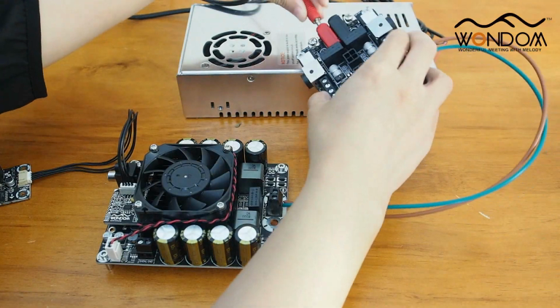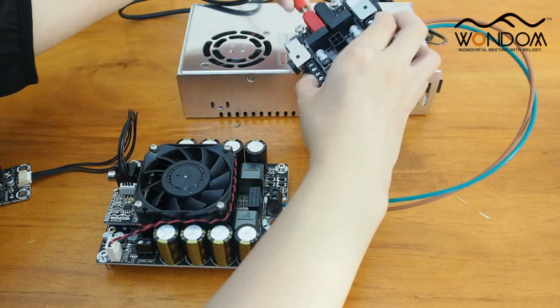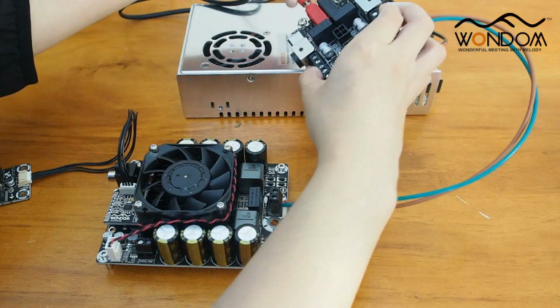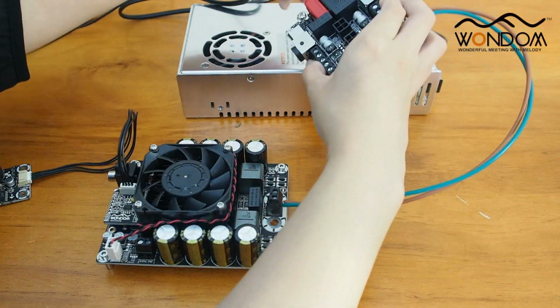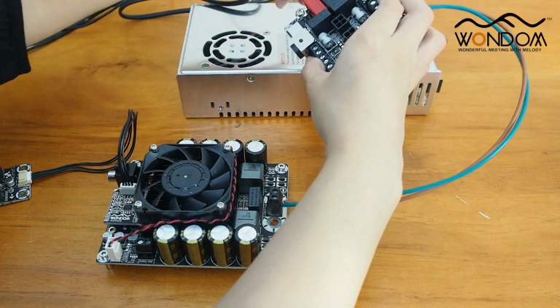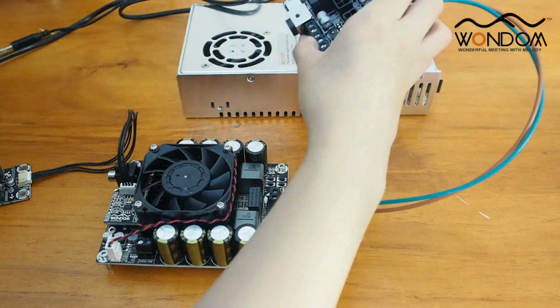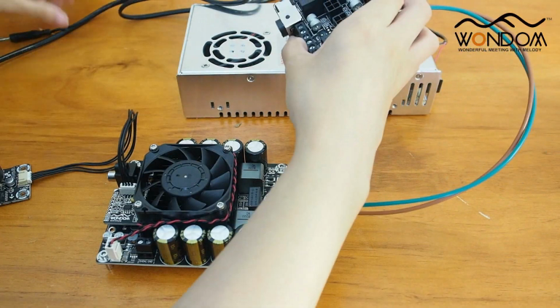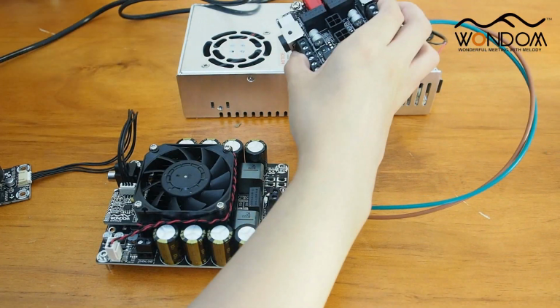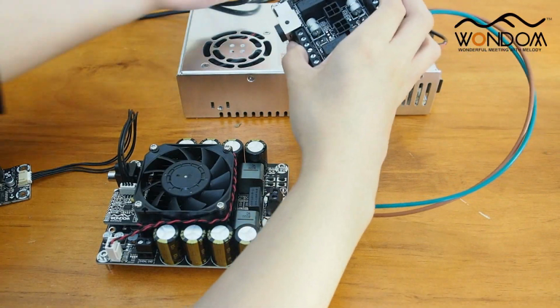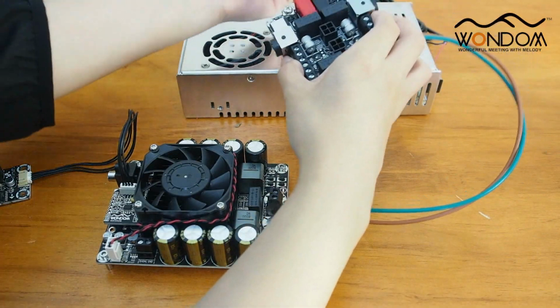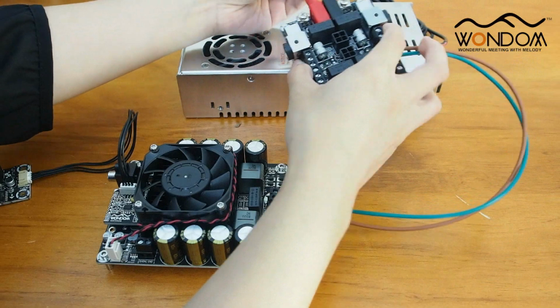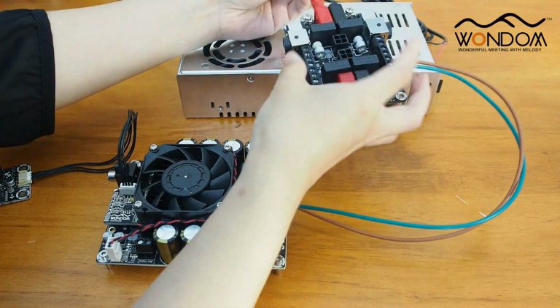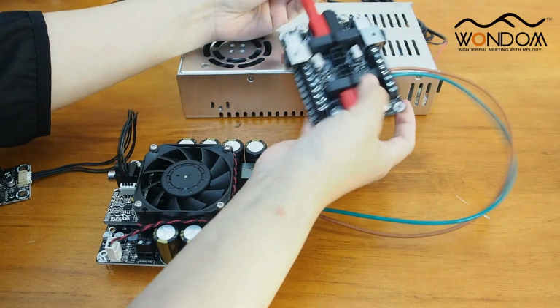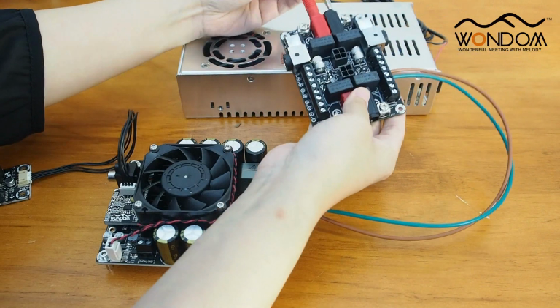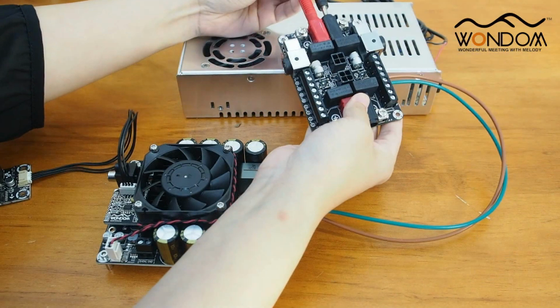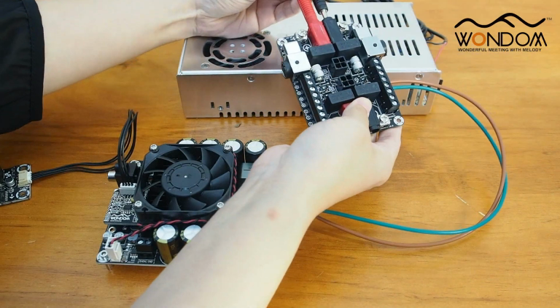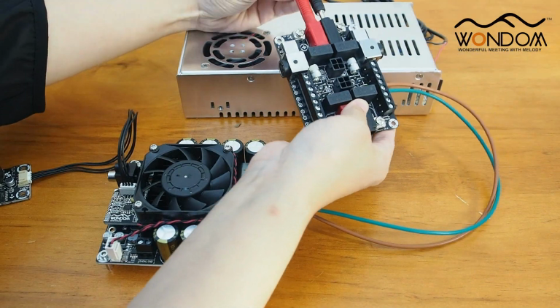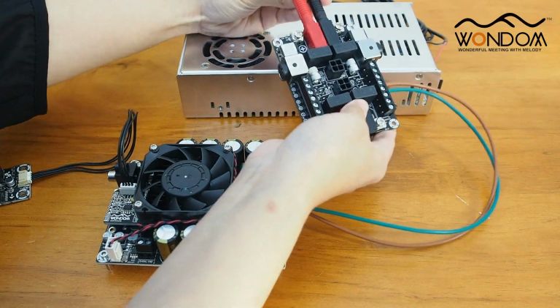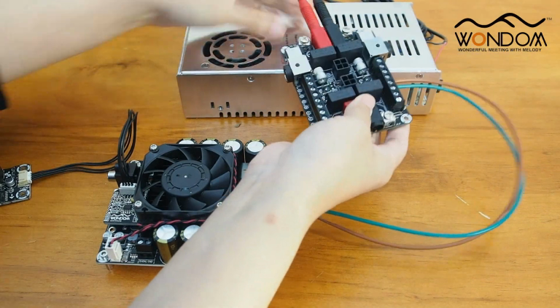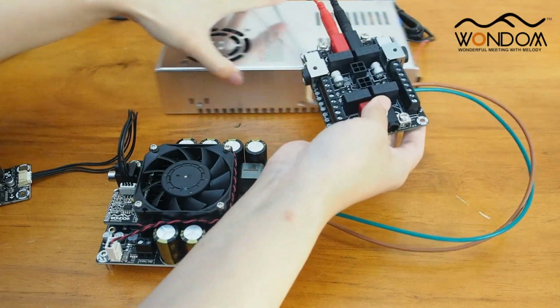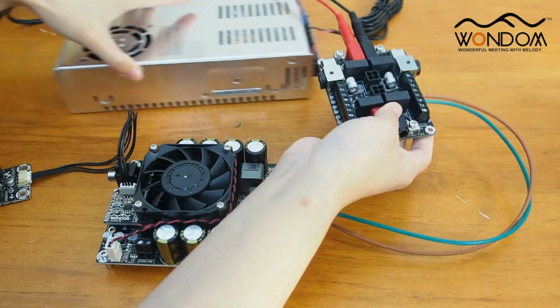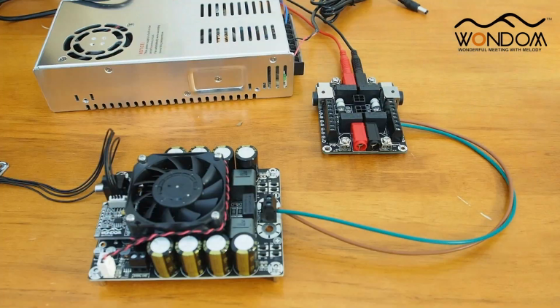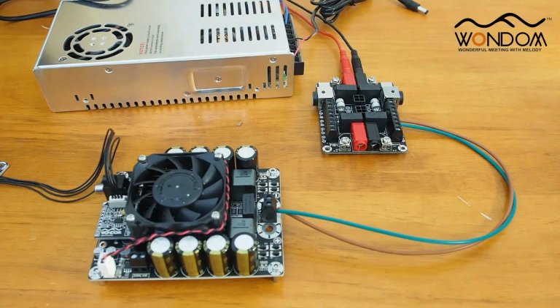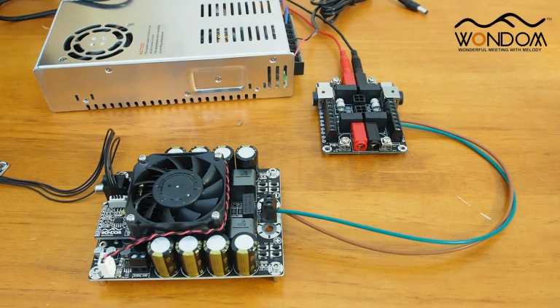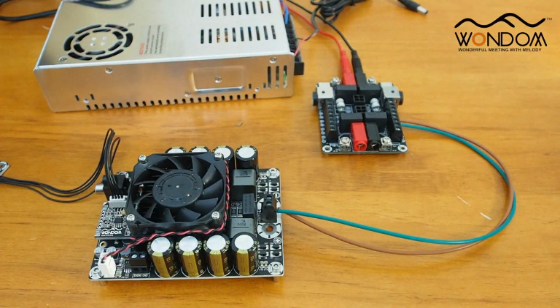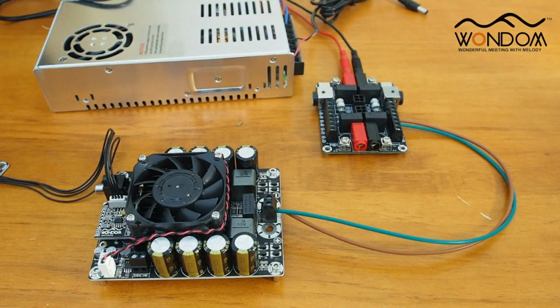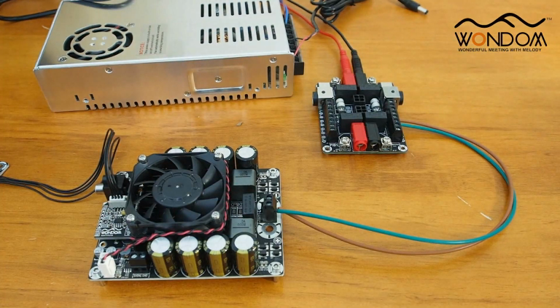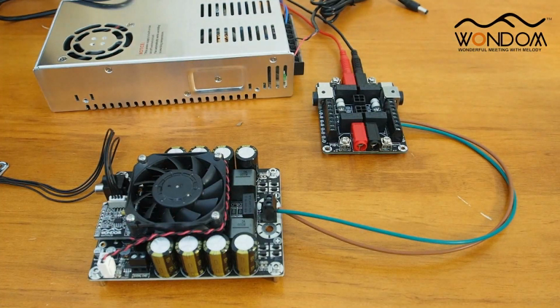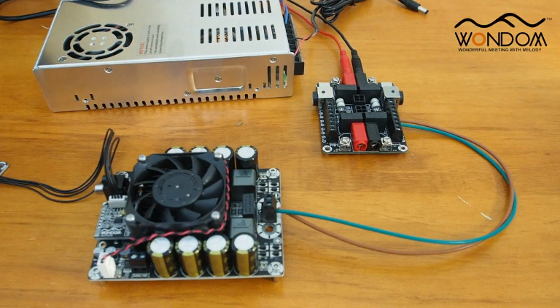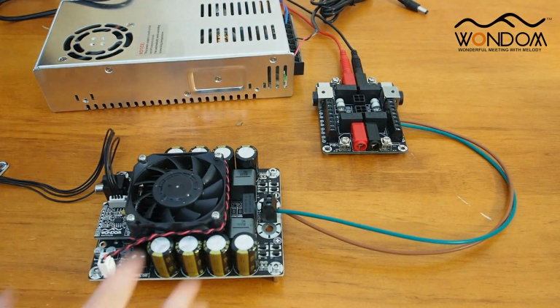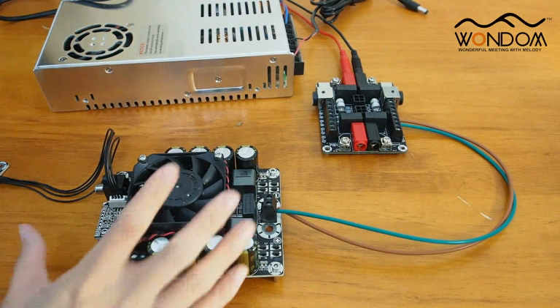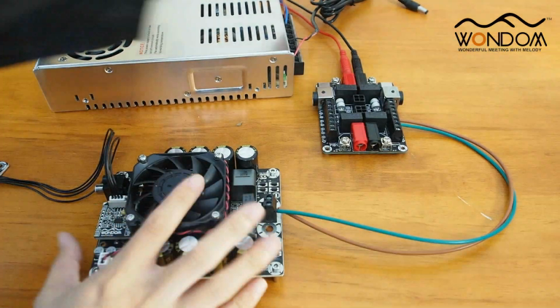All the connections are finished. Let's power up the amplifier to enjoy the music.